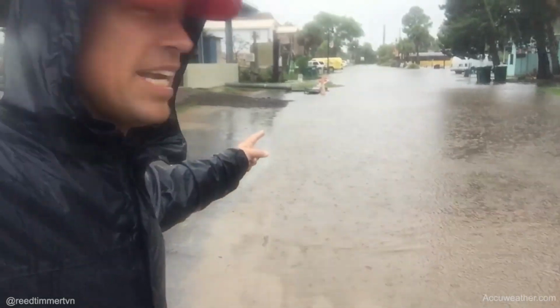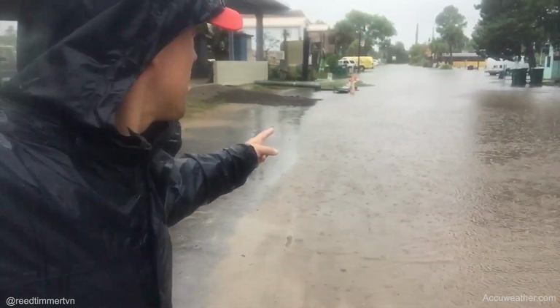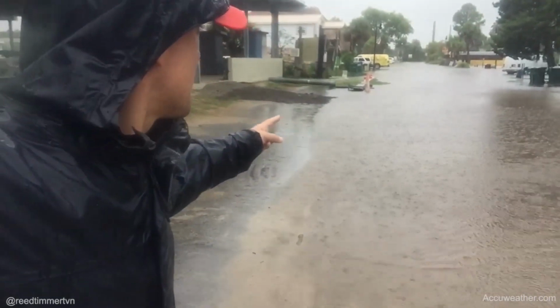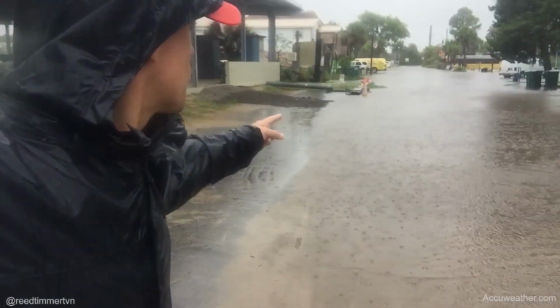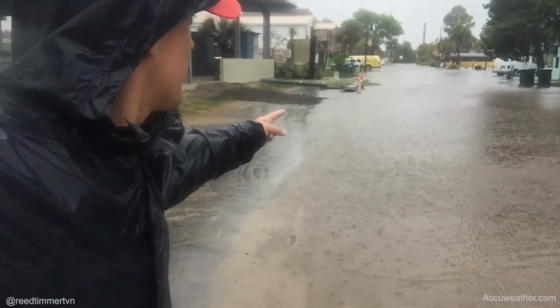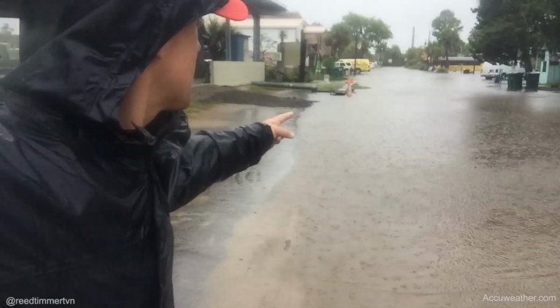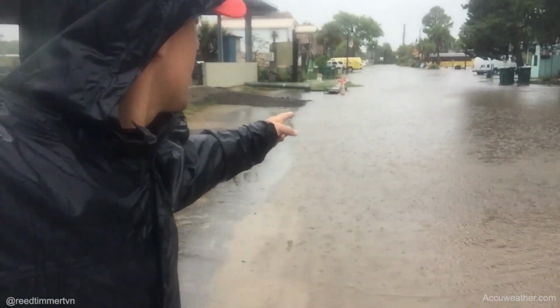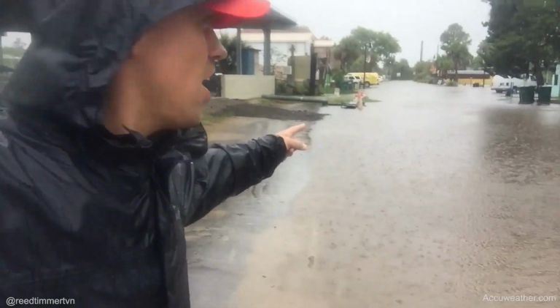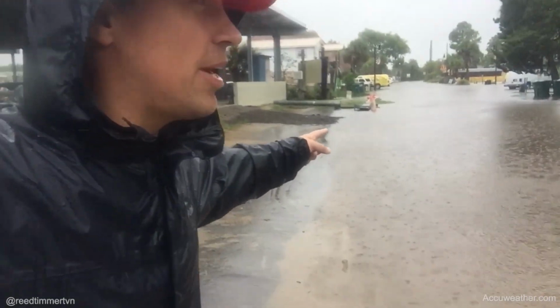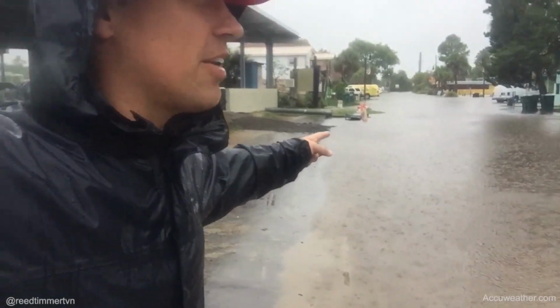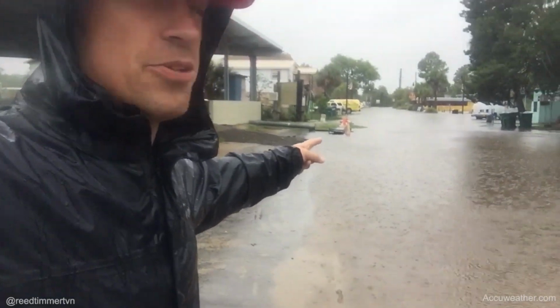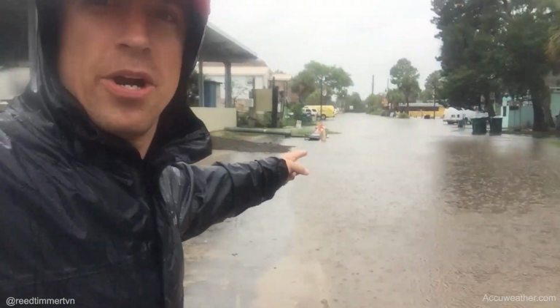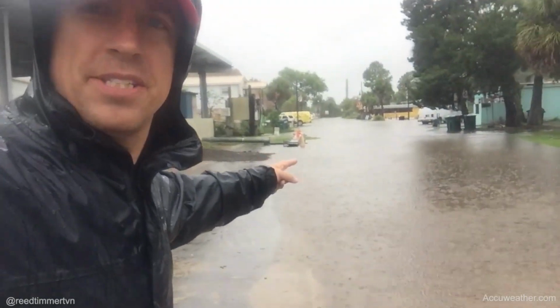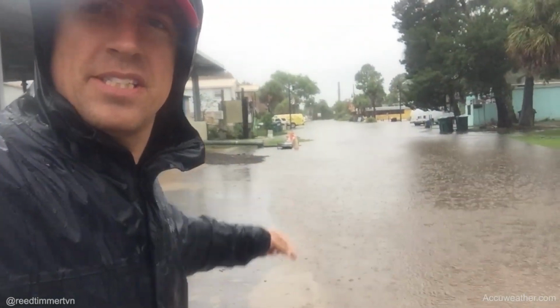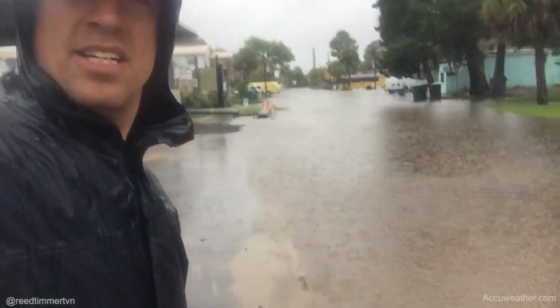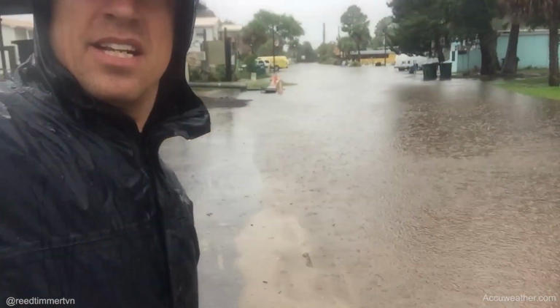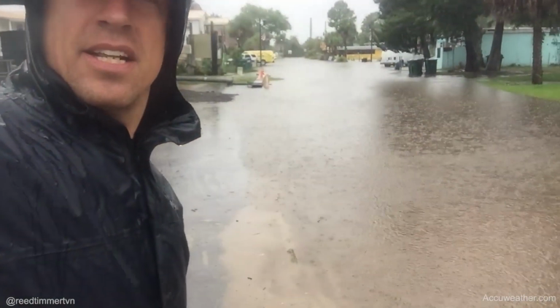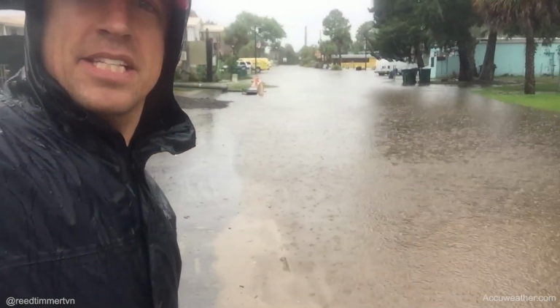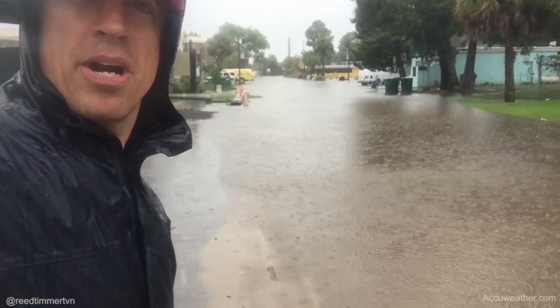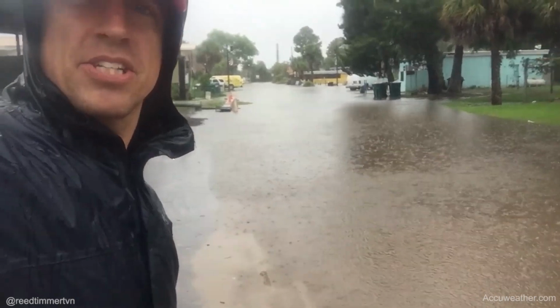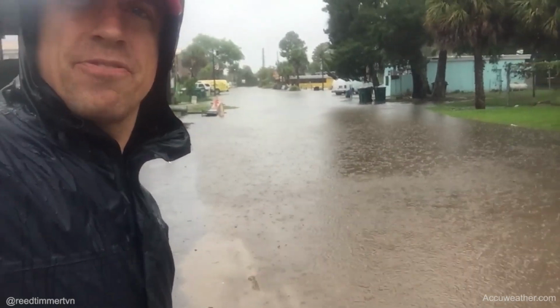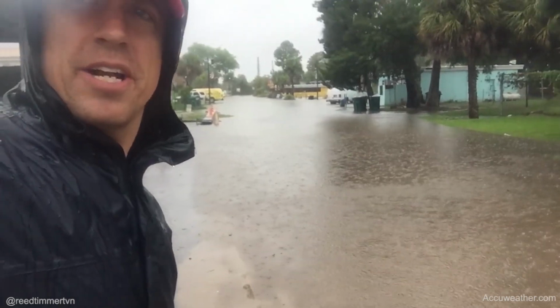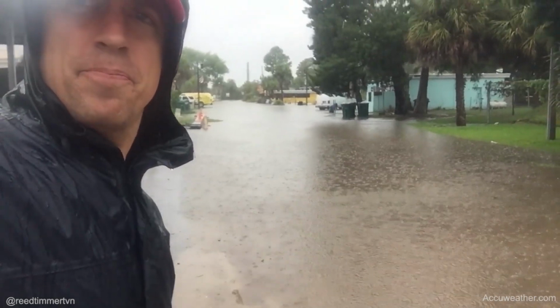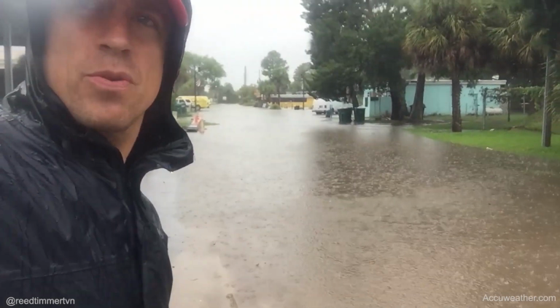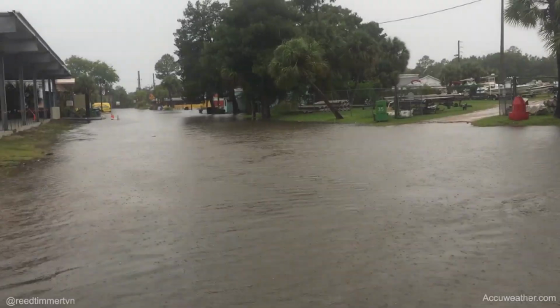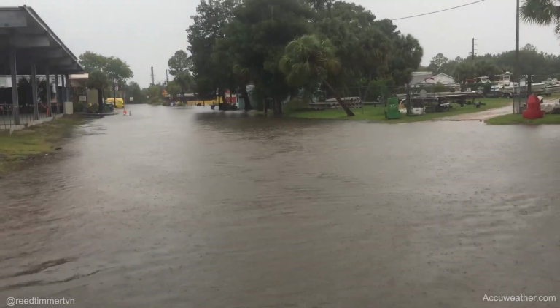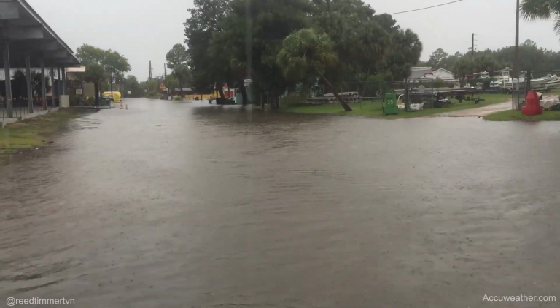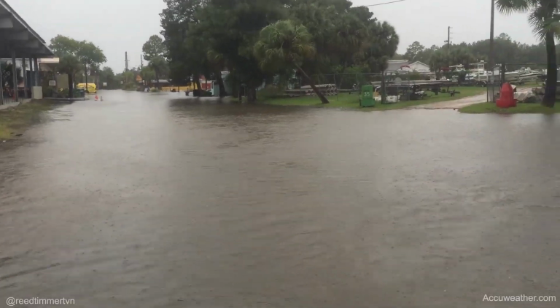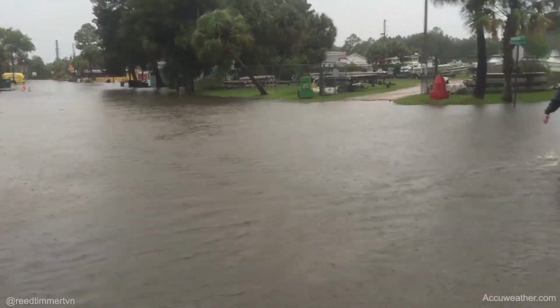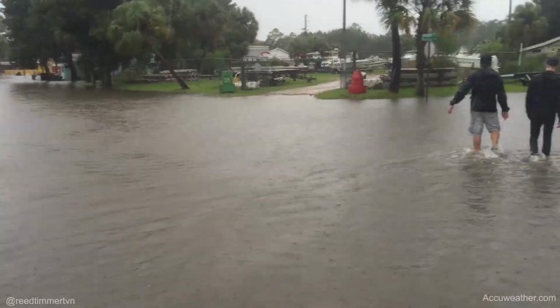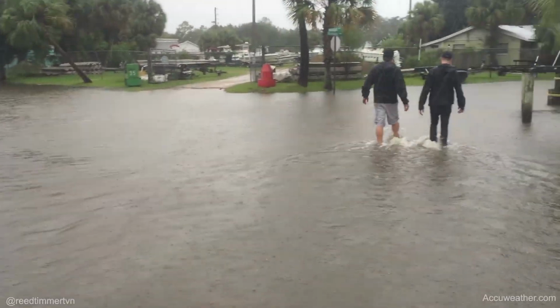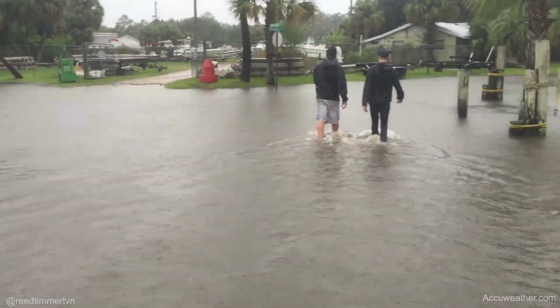You can see this water is already covering the road. St. Mark's is already flooded.